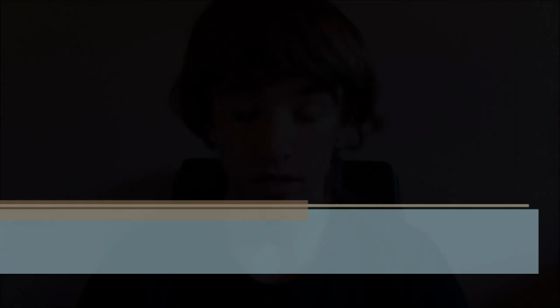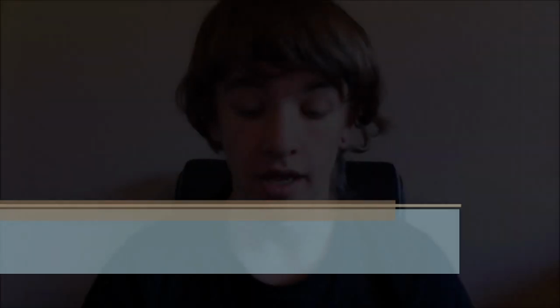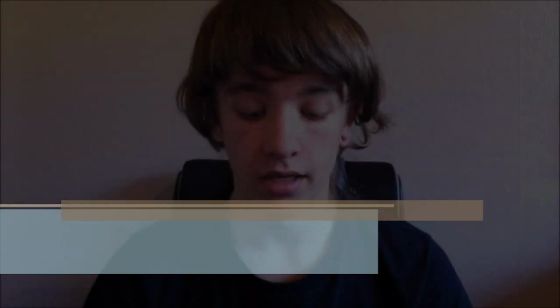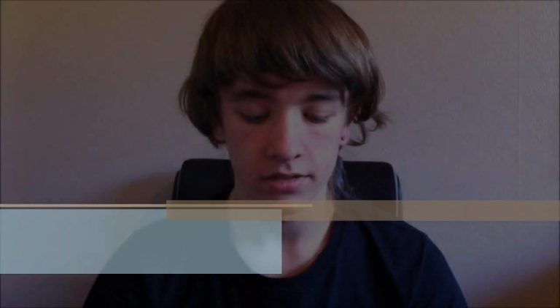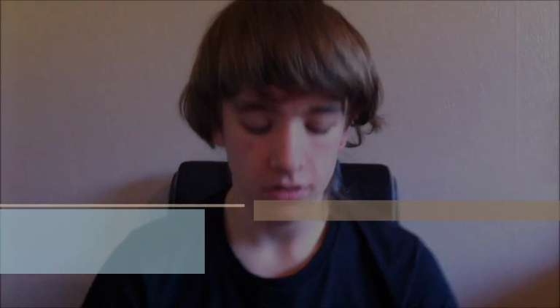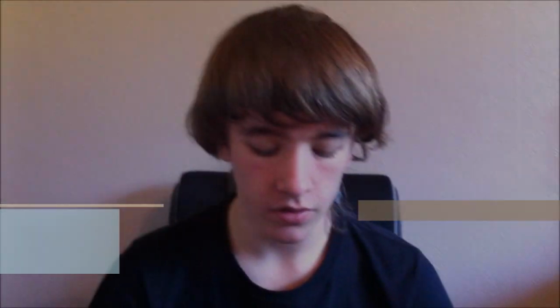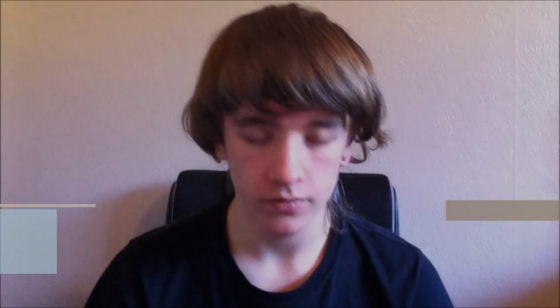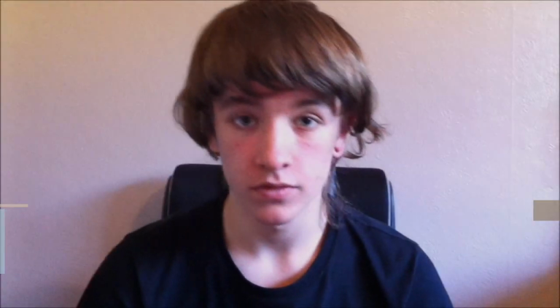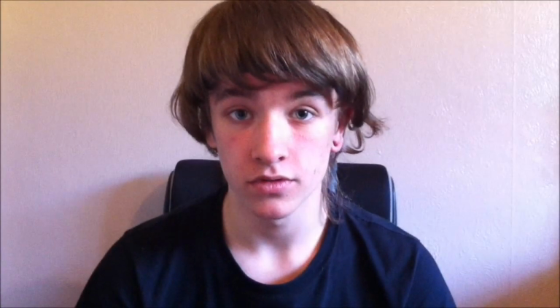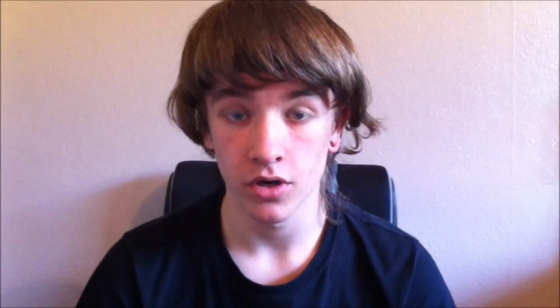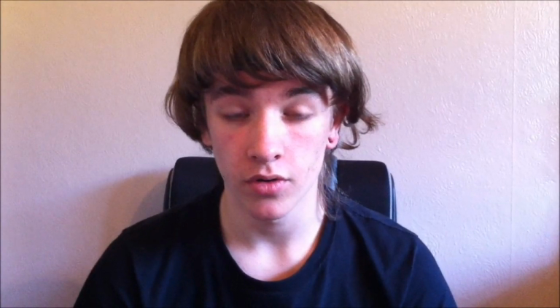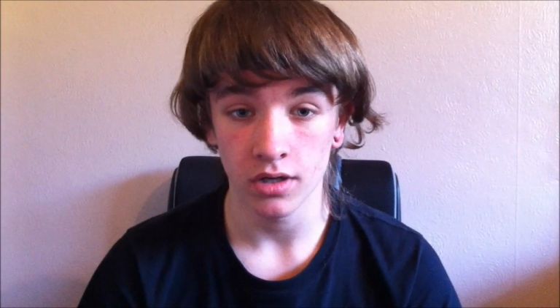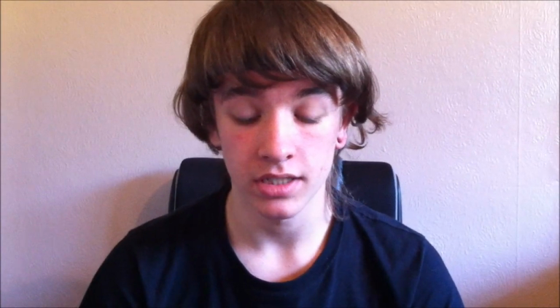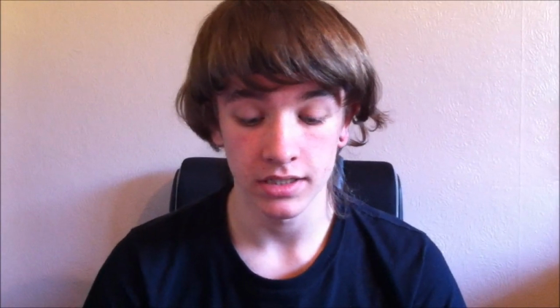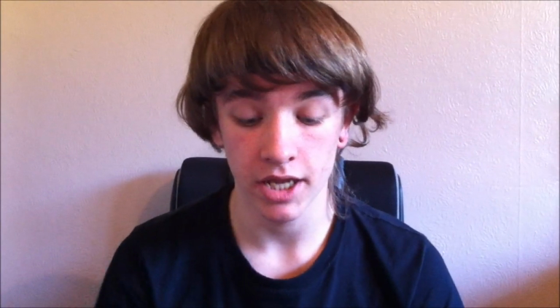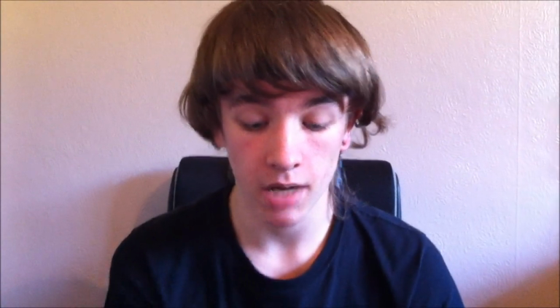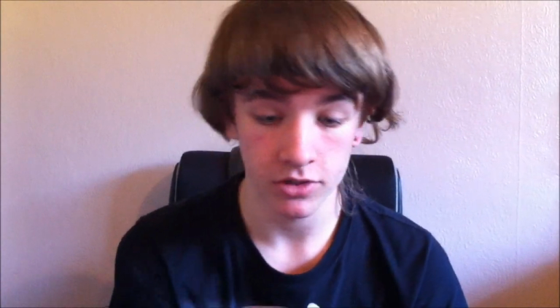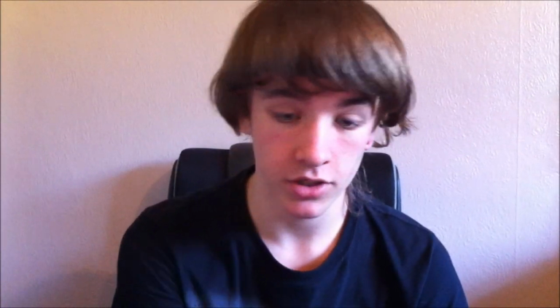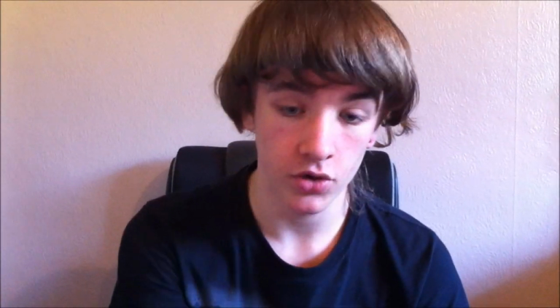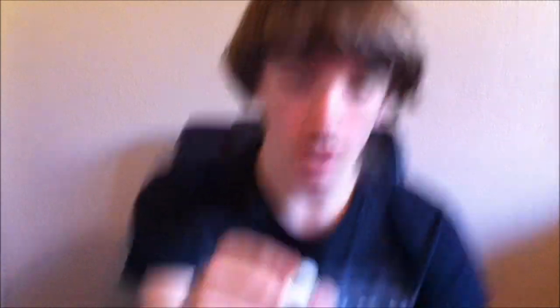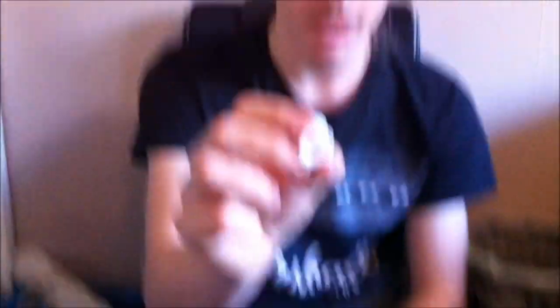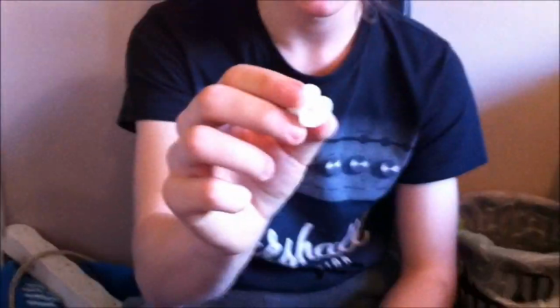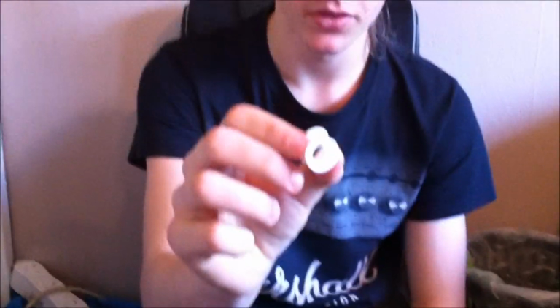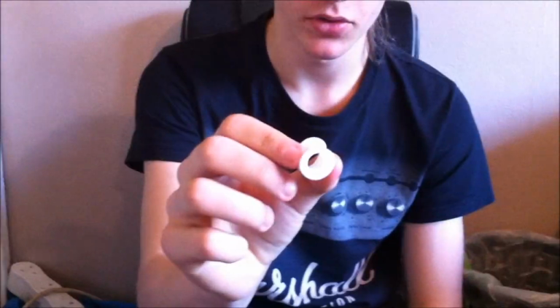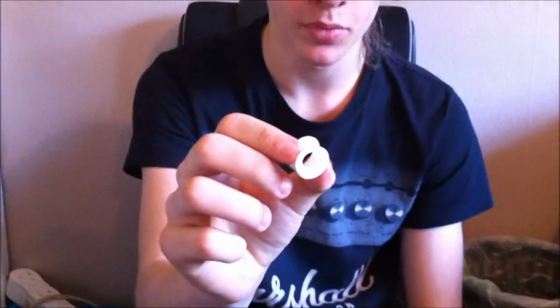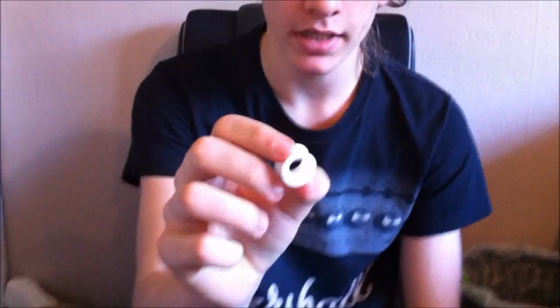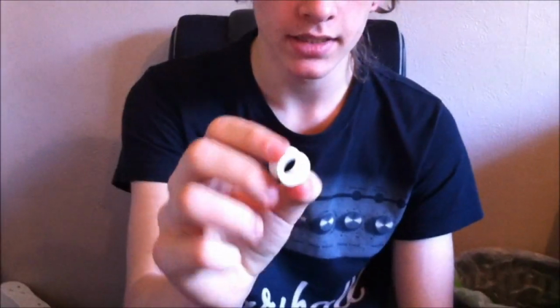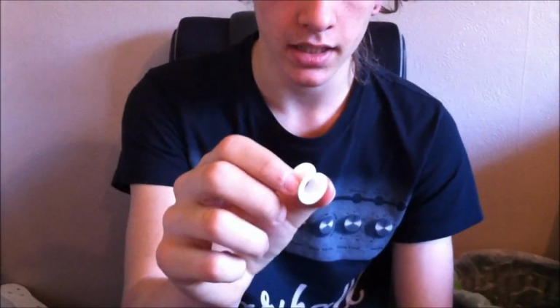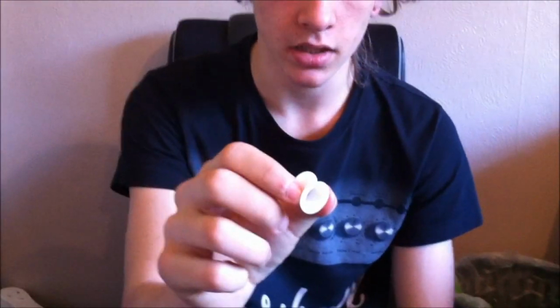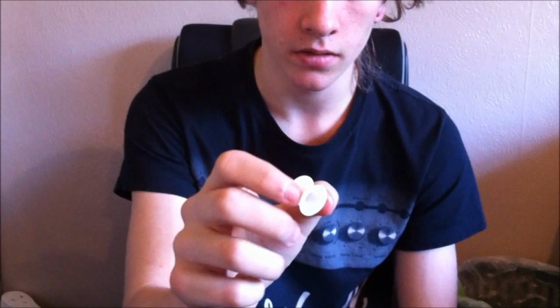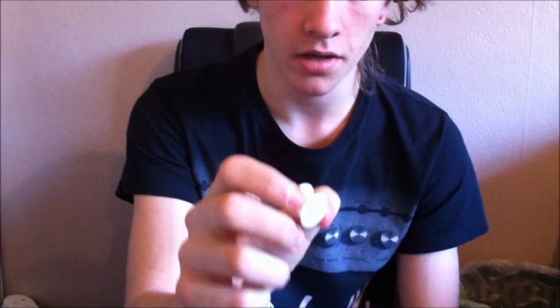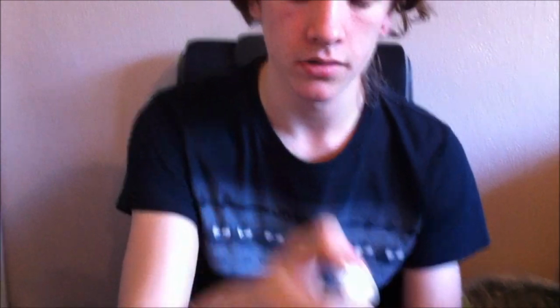Hey, this is Joe from Joe and Ross, and today I'm going to show you how to put in a silicone tunnel.